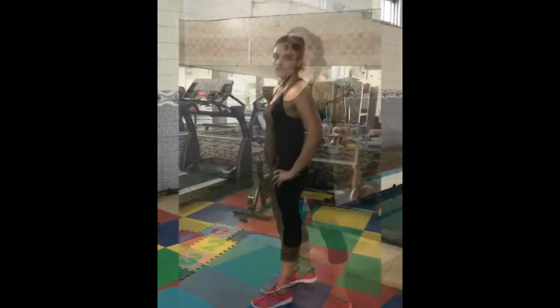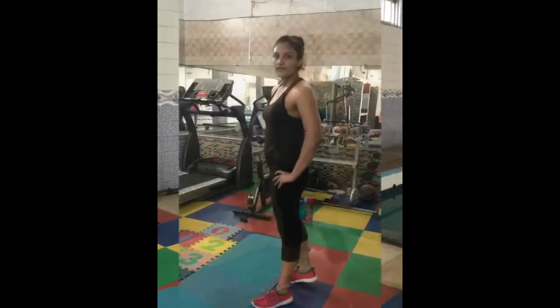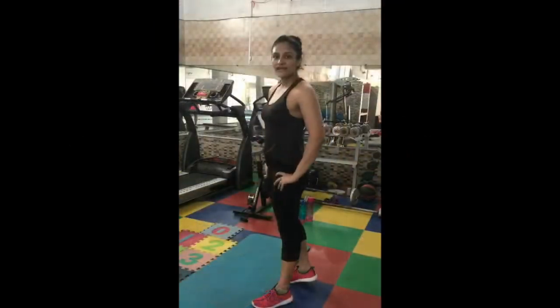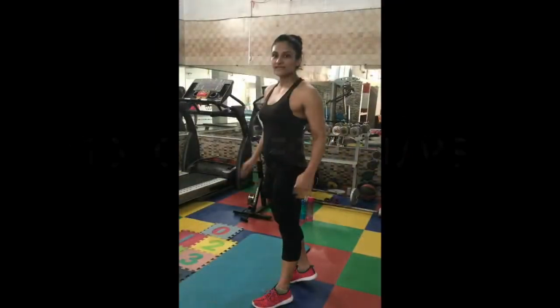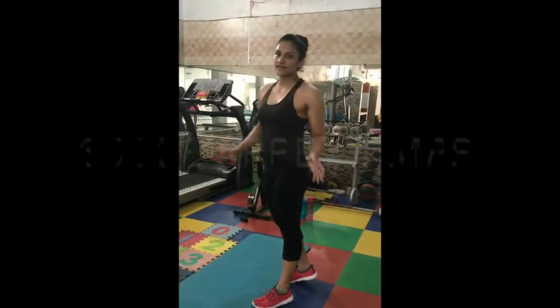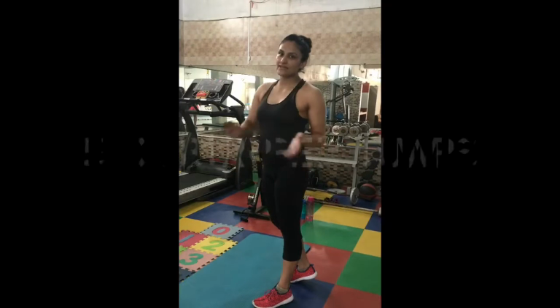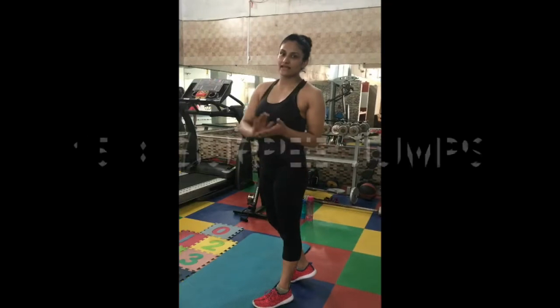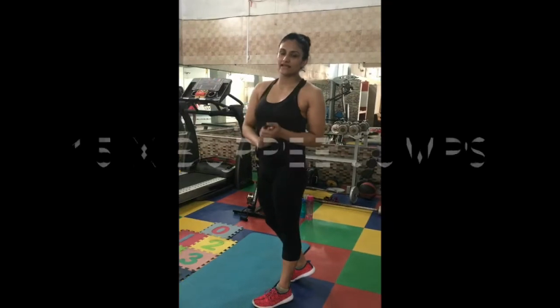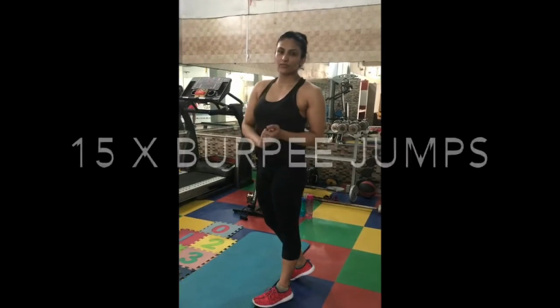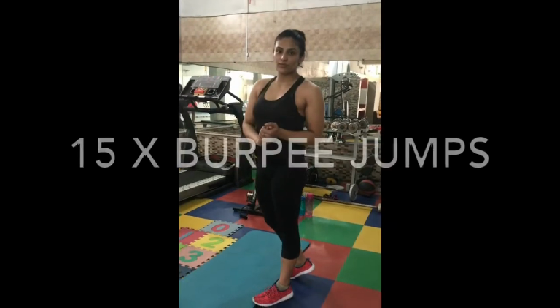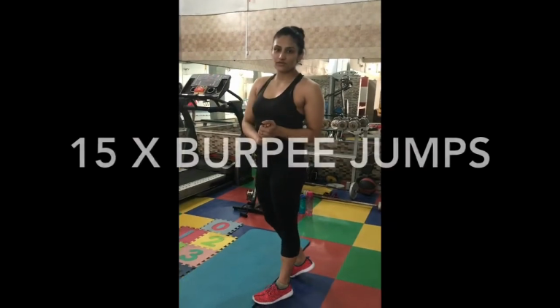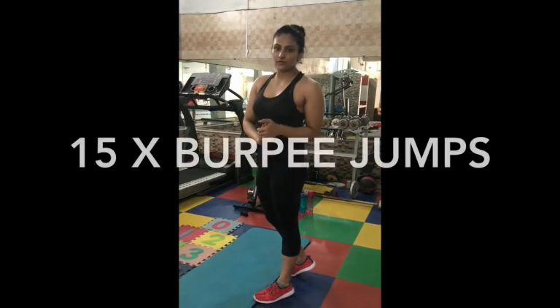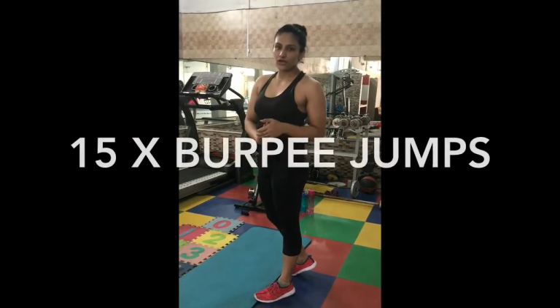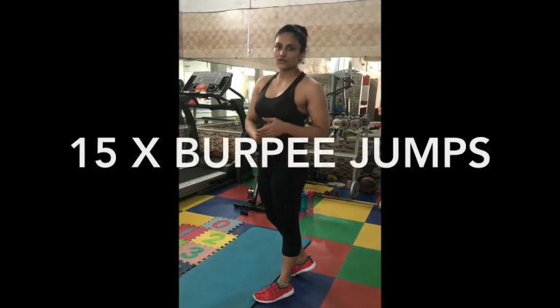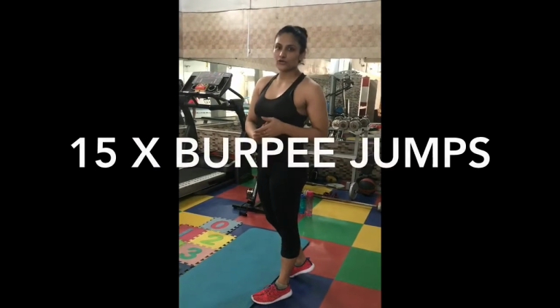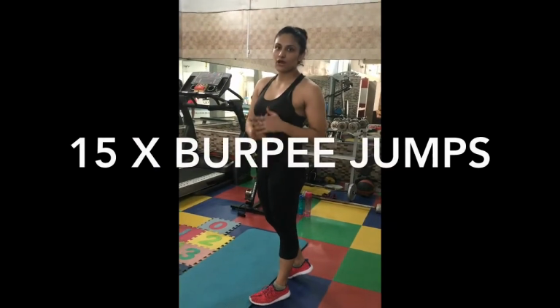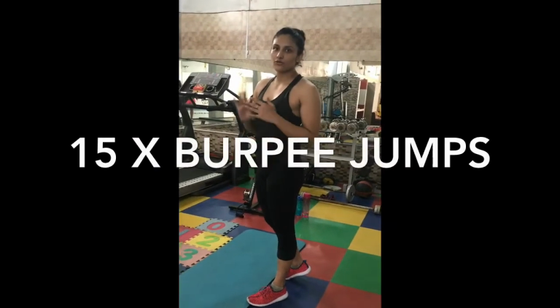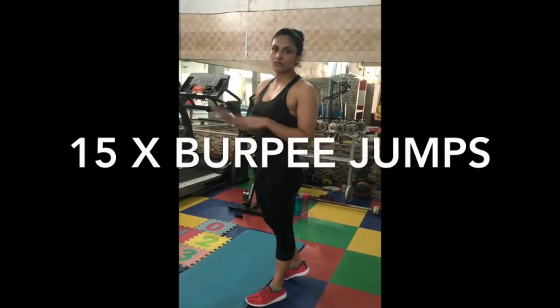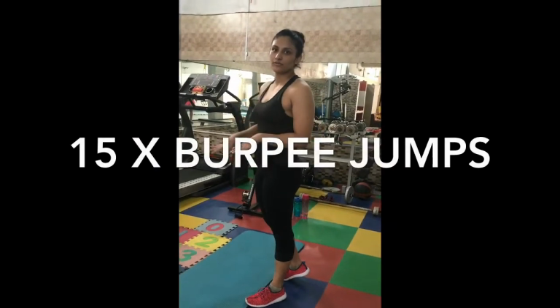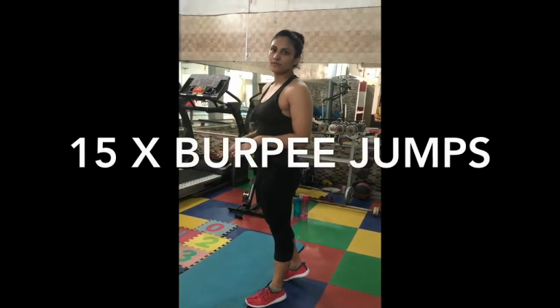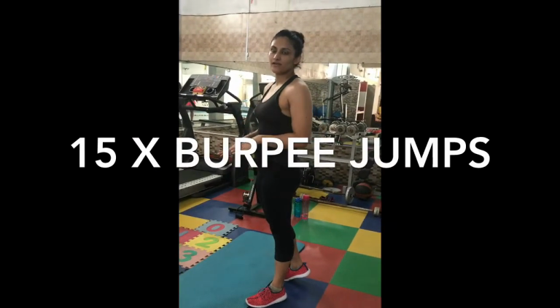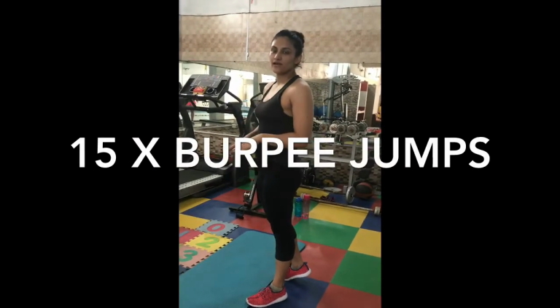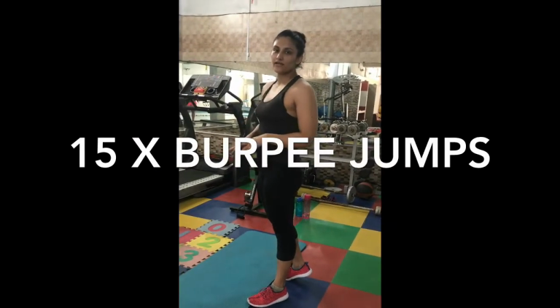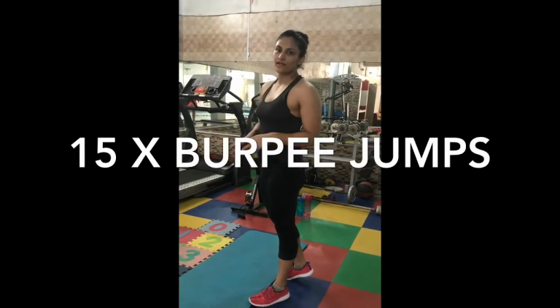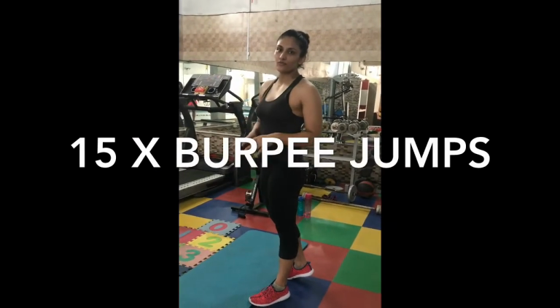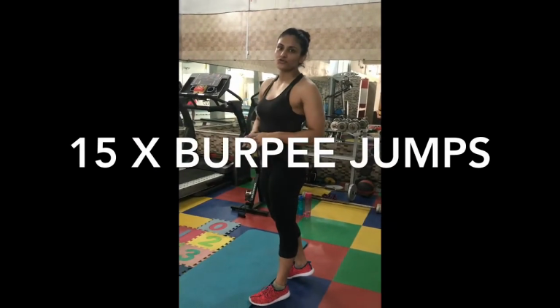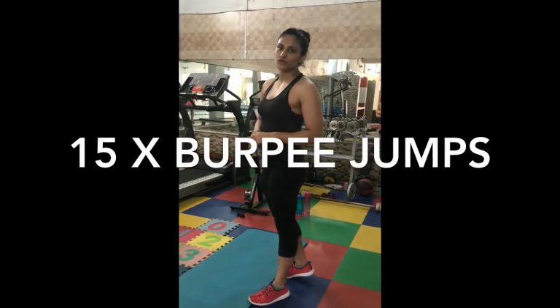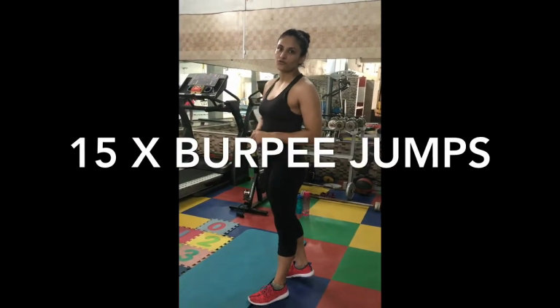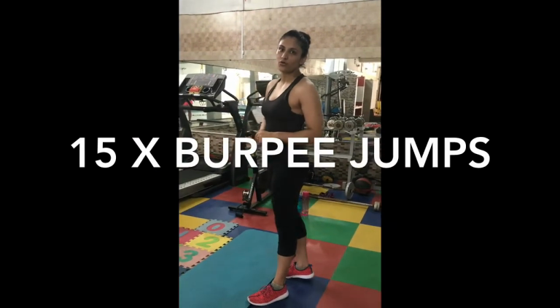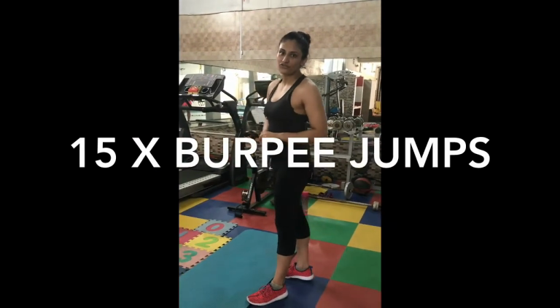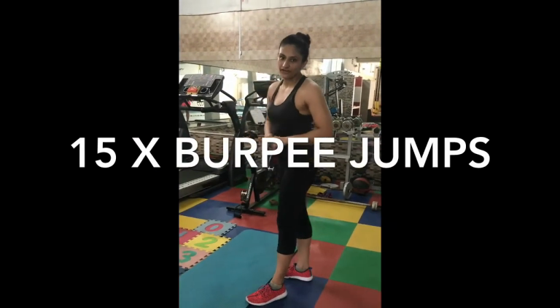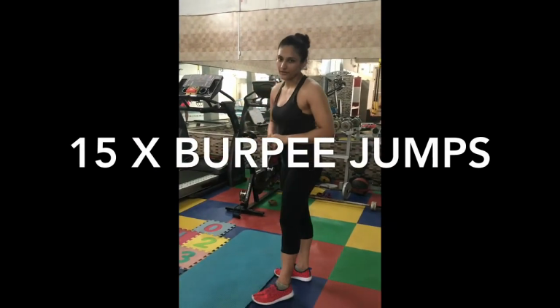Our next exercise is burpee jumps. I will show you how burpee jumps are done and then I will show you how to moderate it.